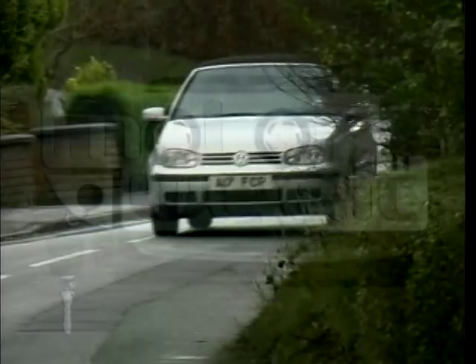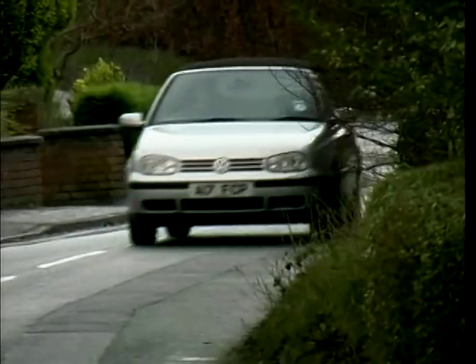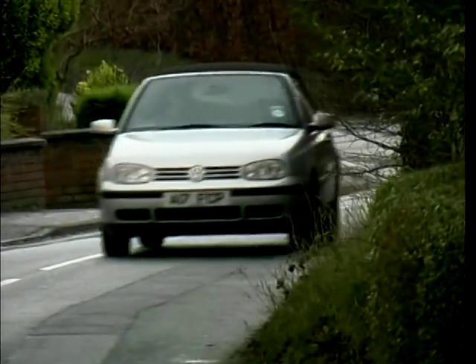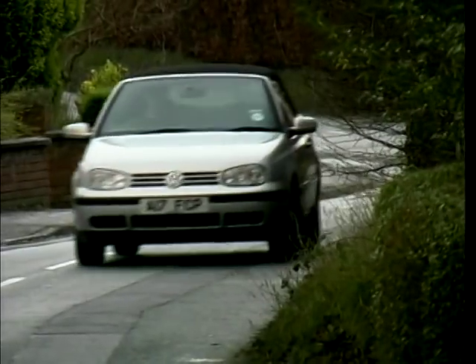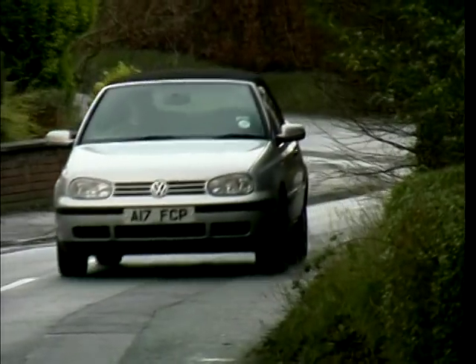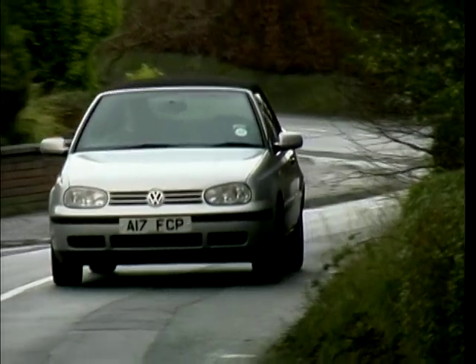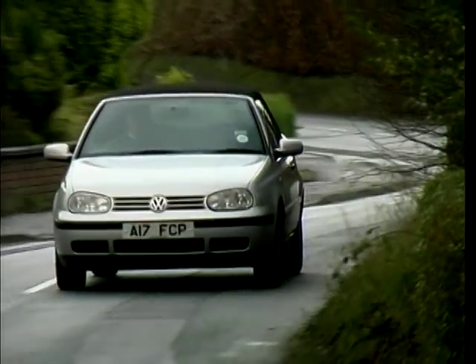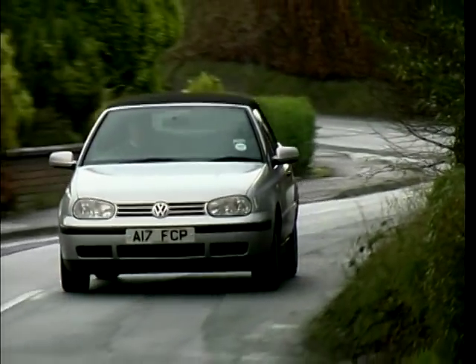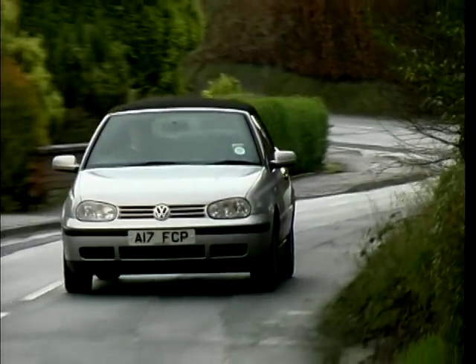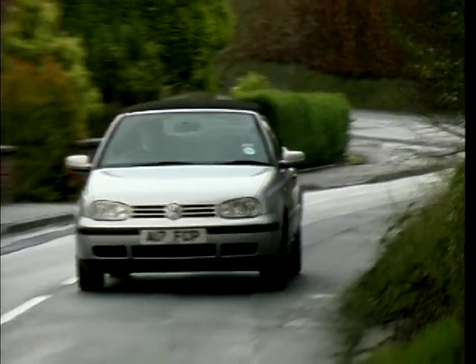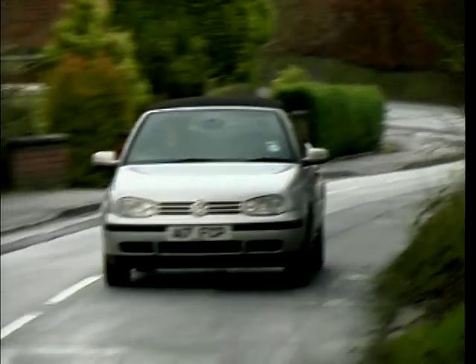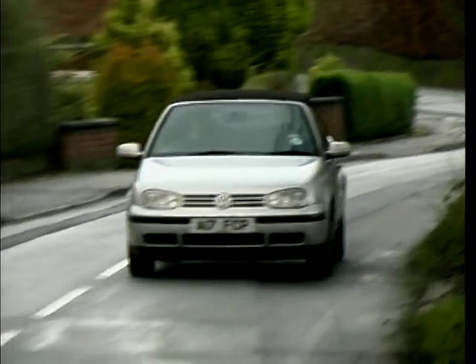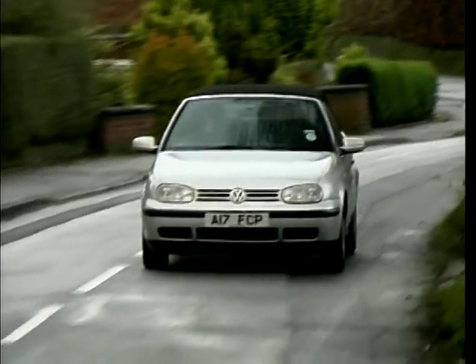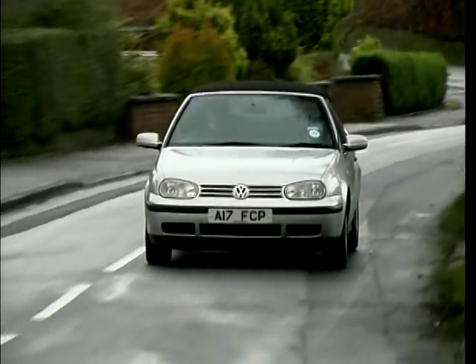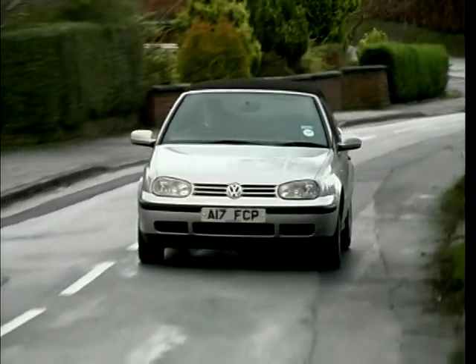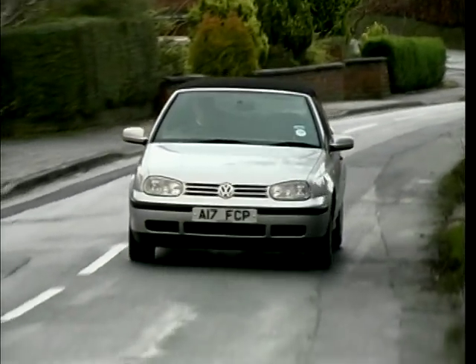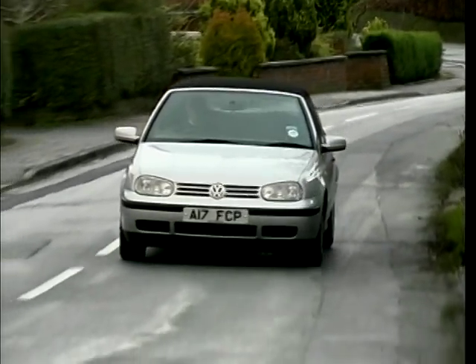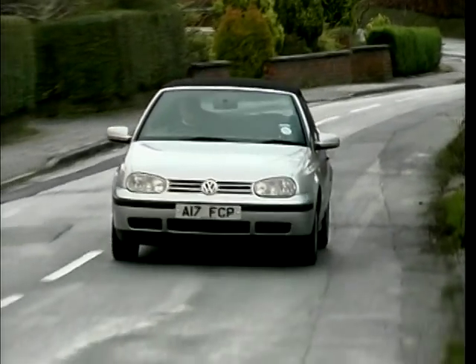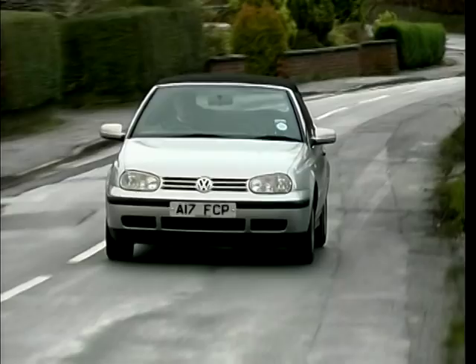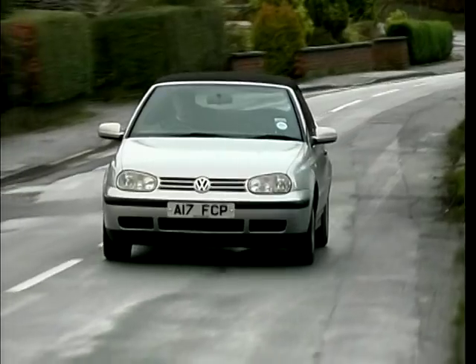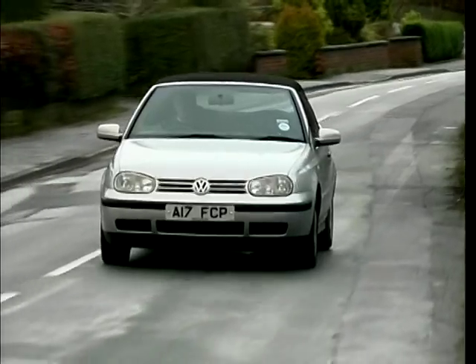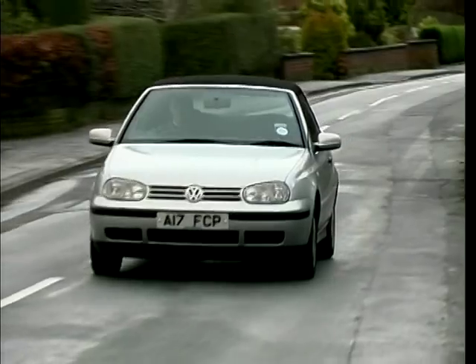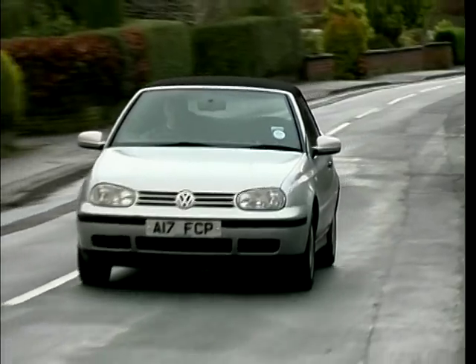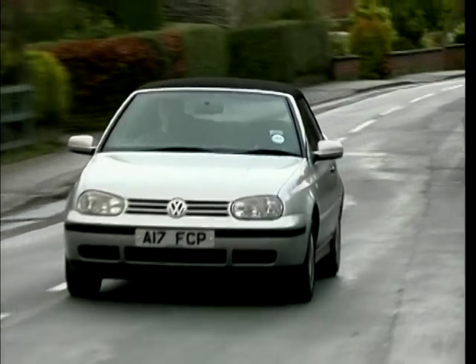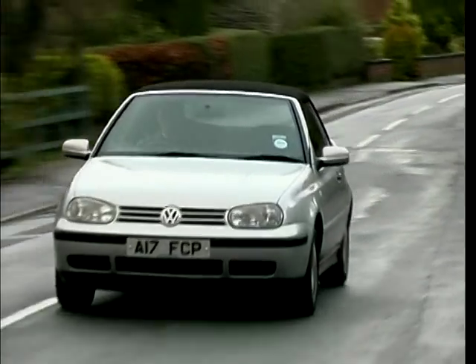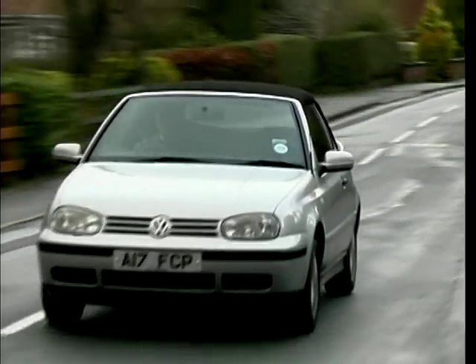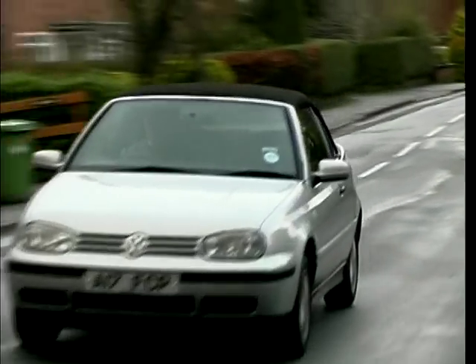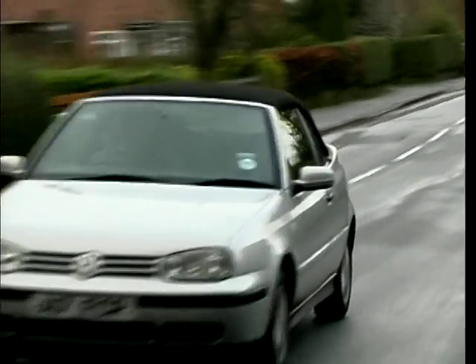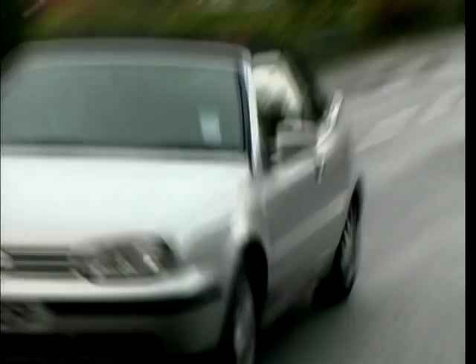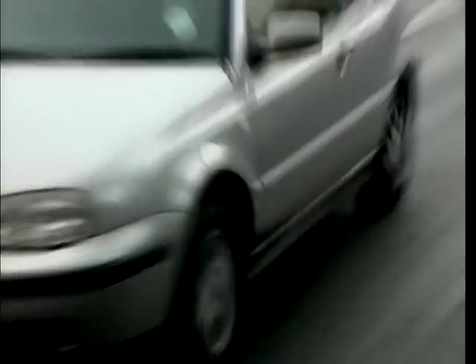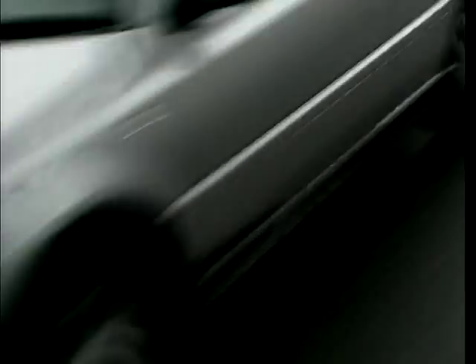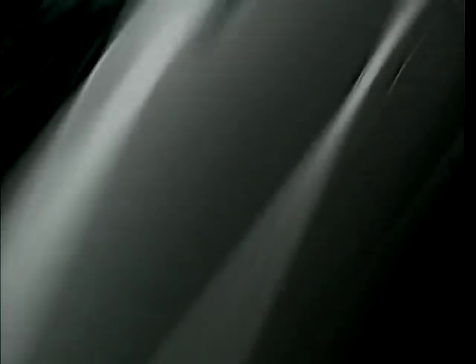Join us after the break, when Ian Boyle checks out his used car bargain of the week.